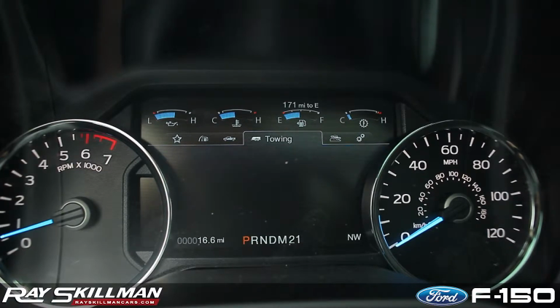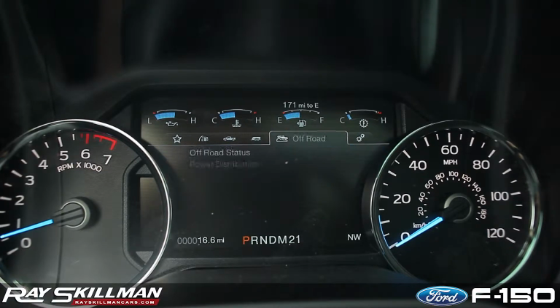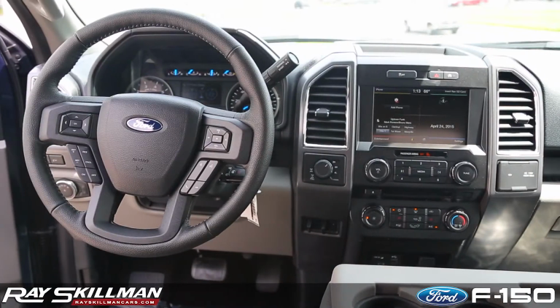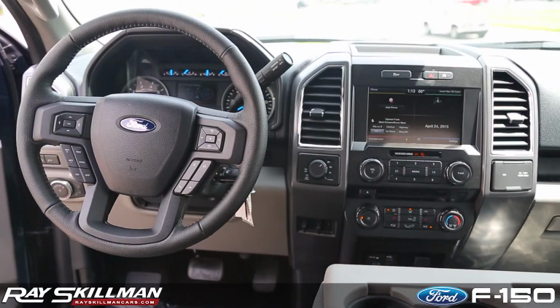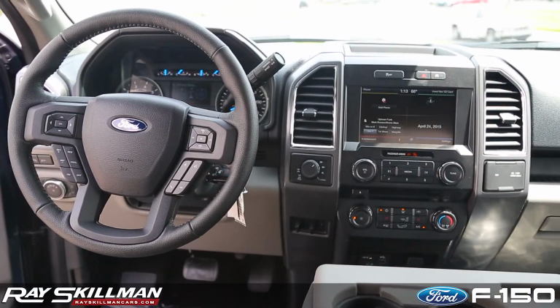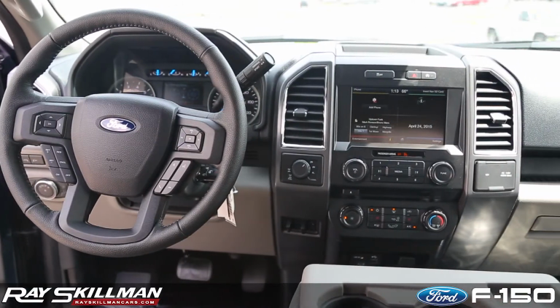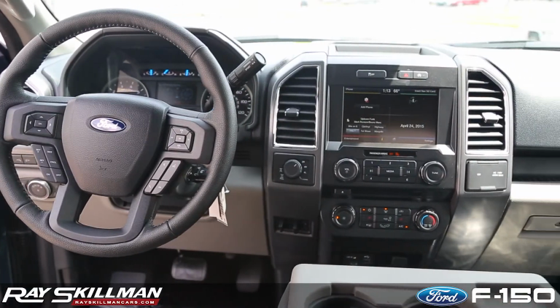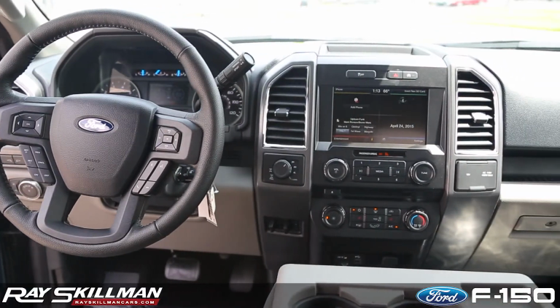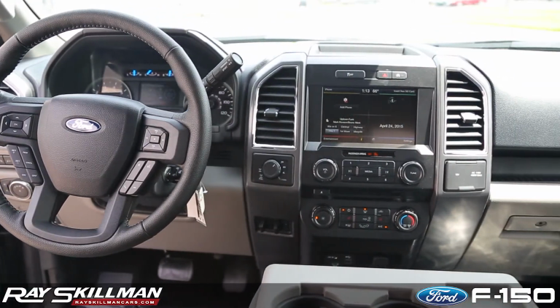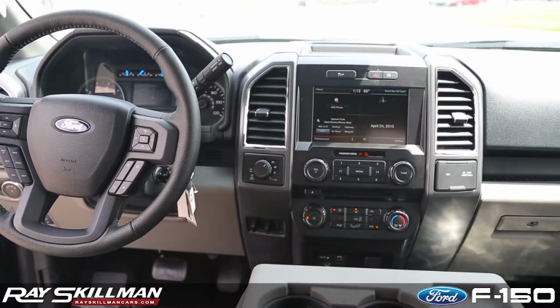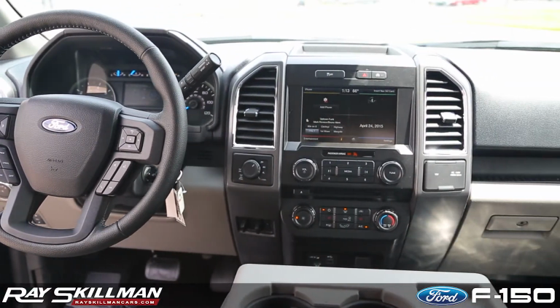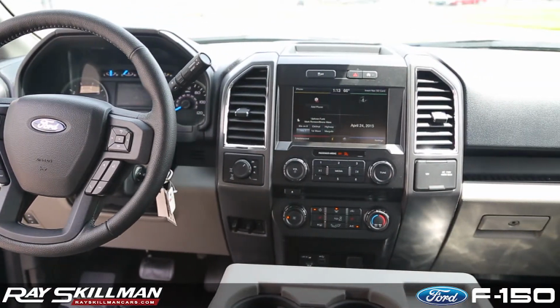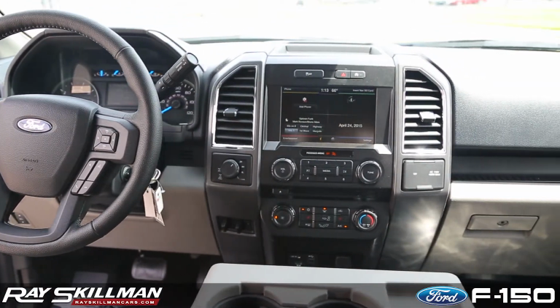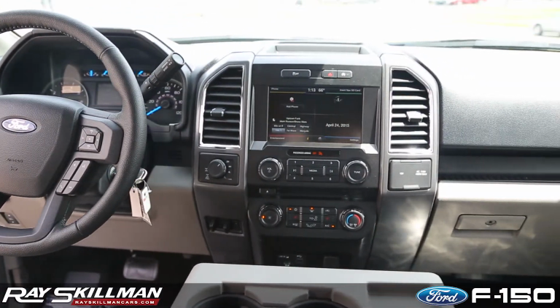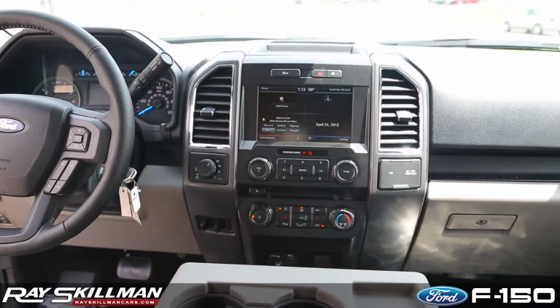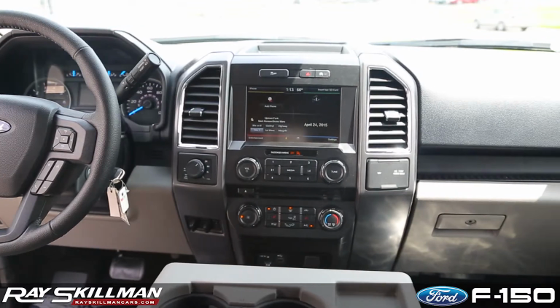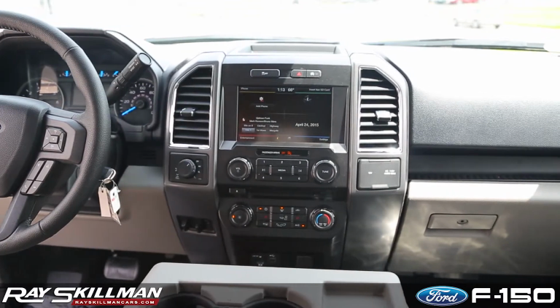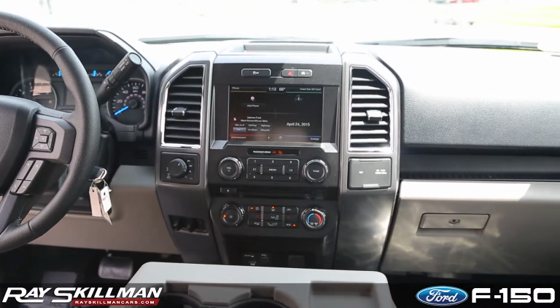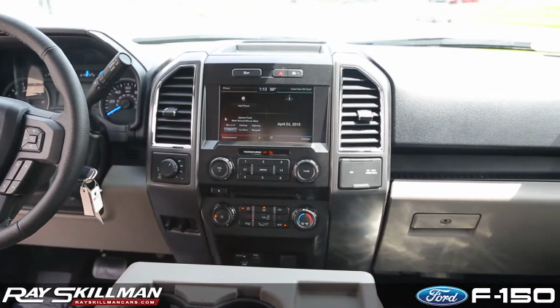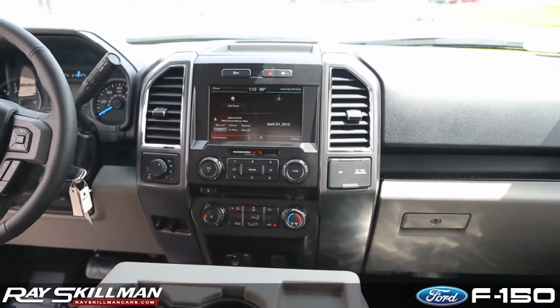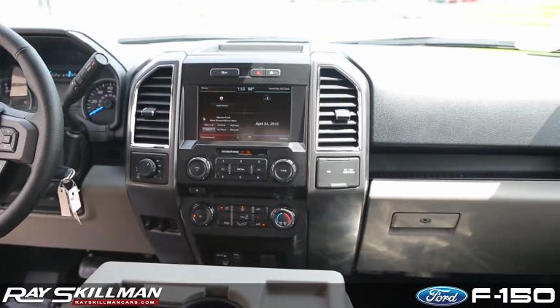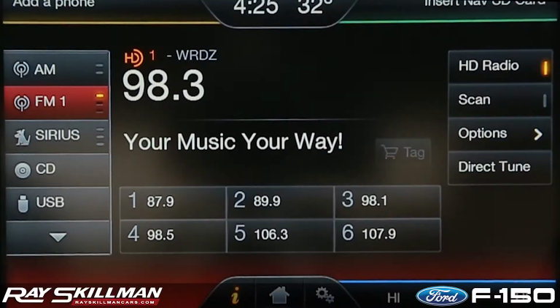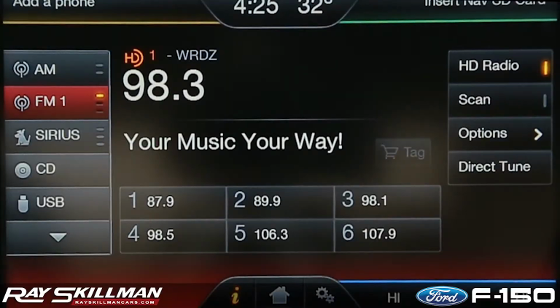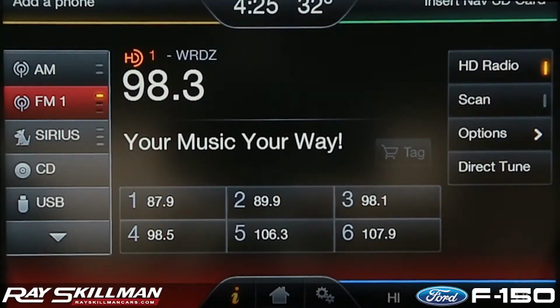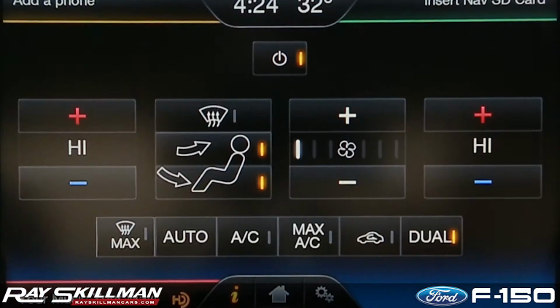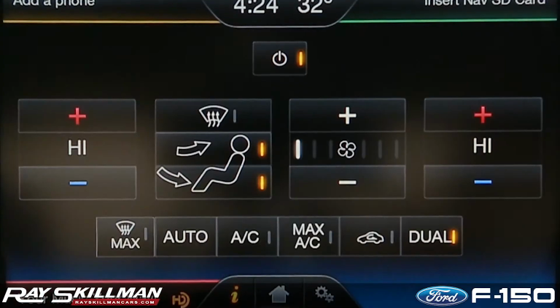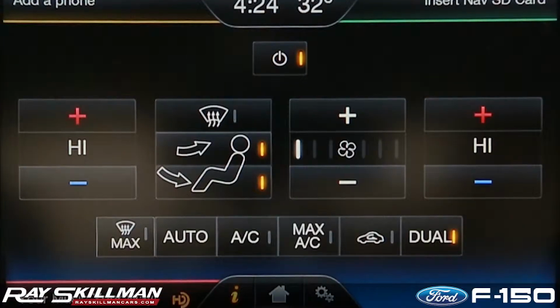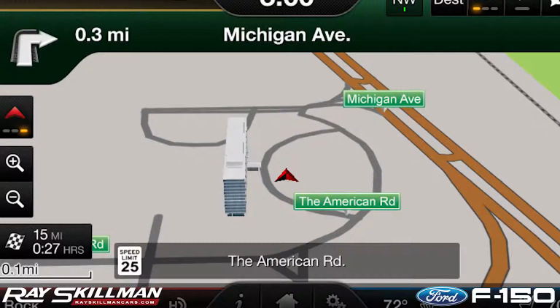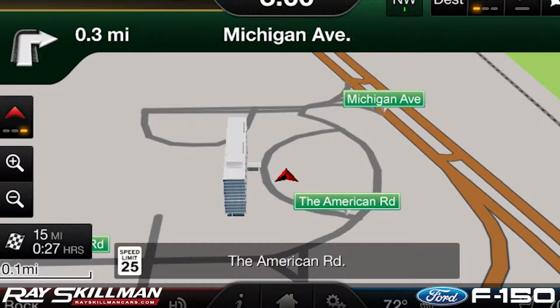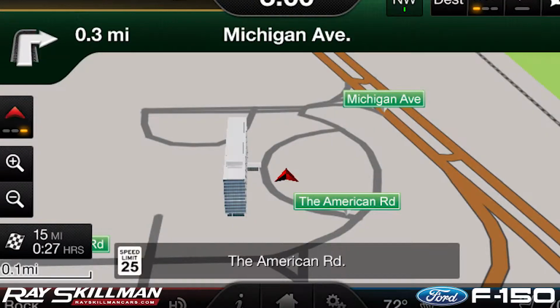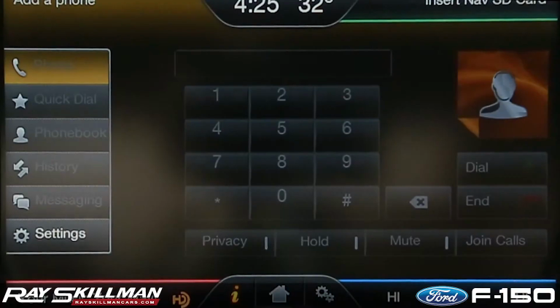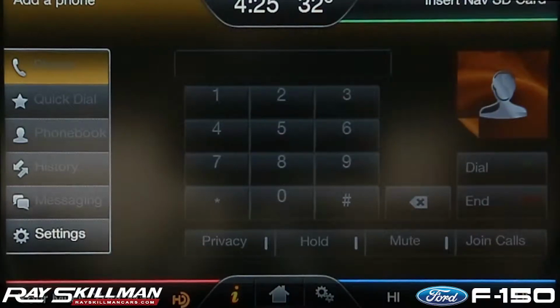In the center, you will find Sync with MyFord Touch. Here you have access to all your music, climate control, navigation, or phone.